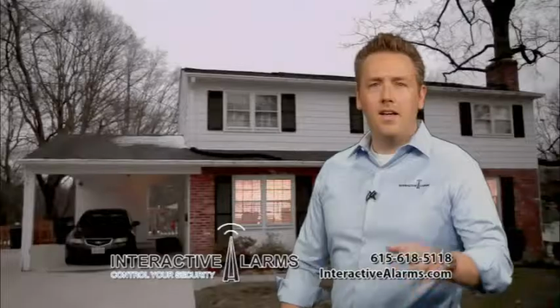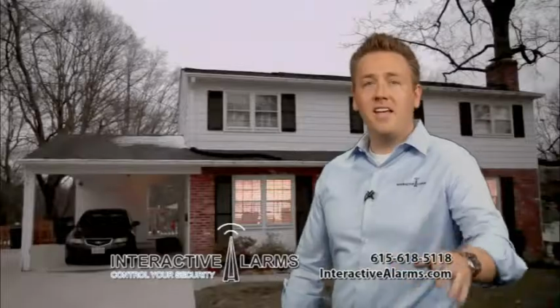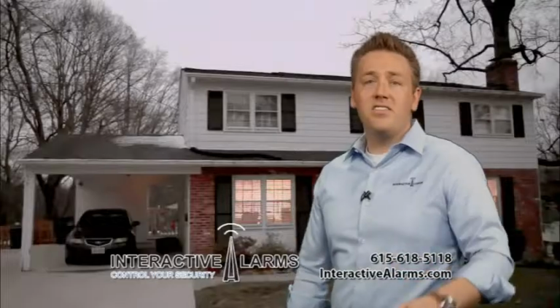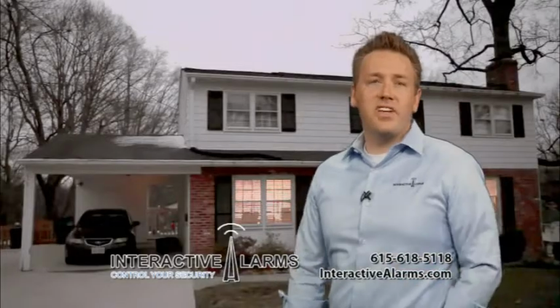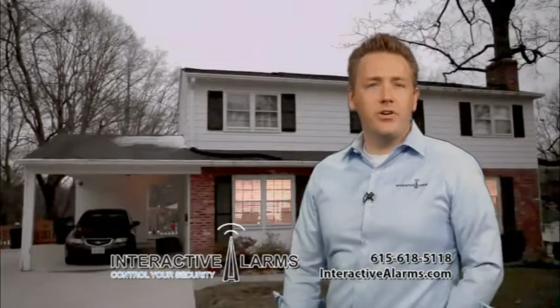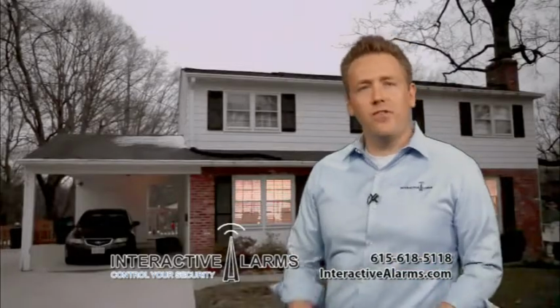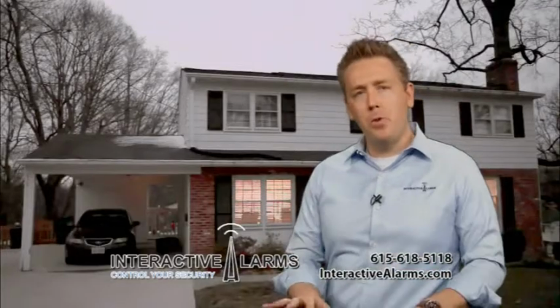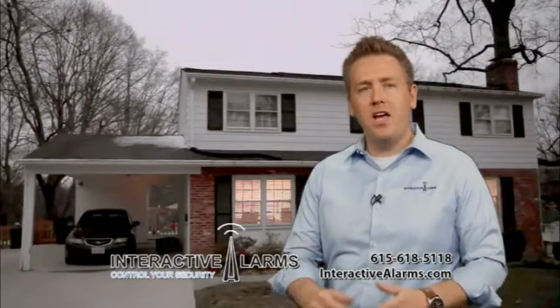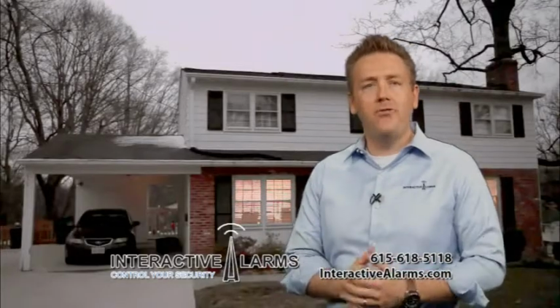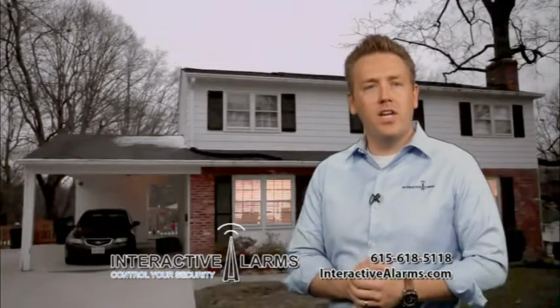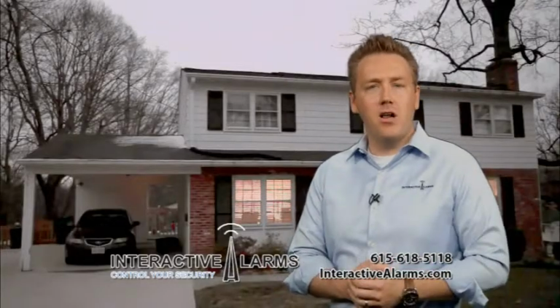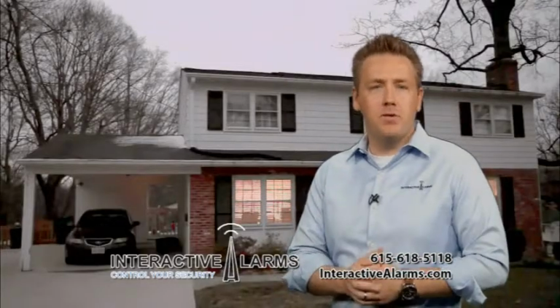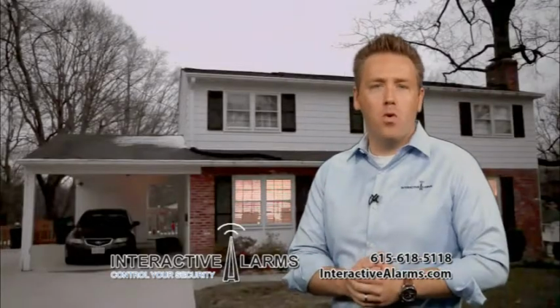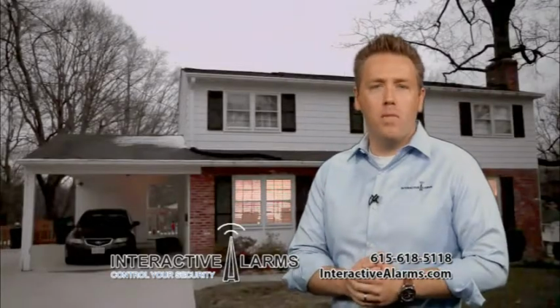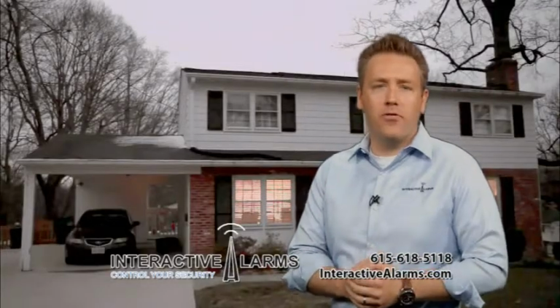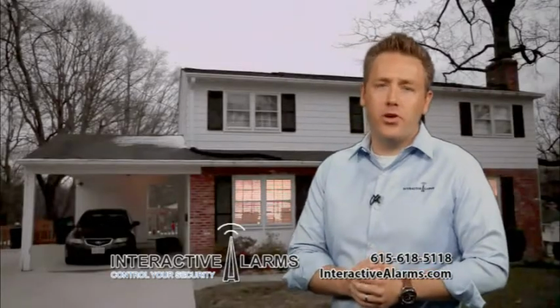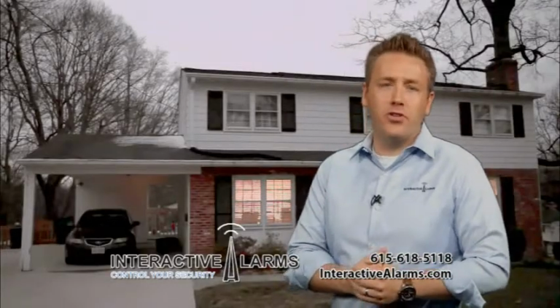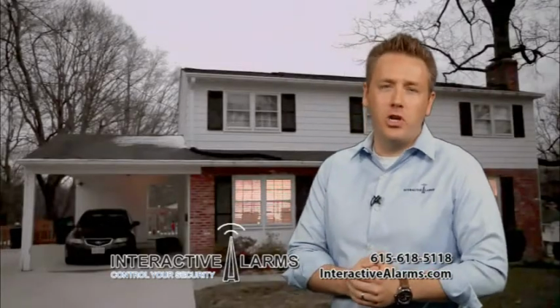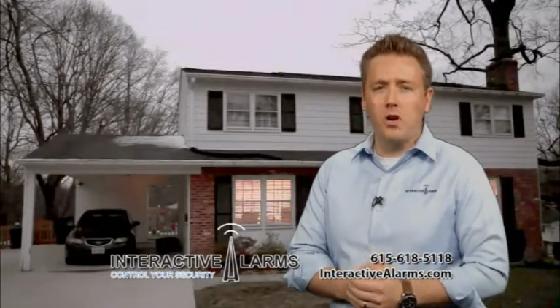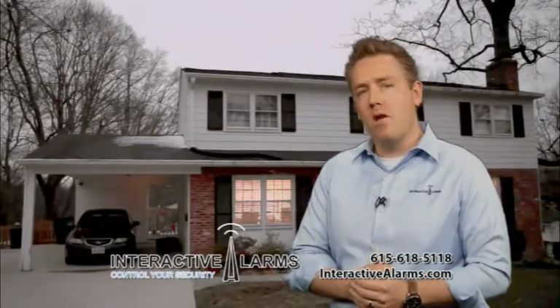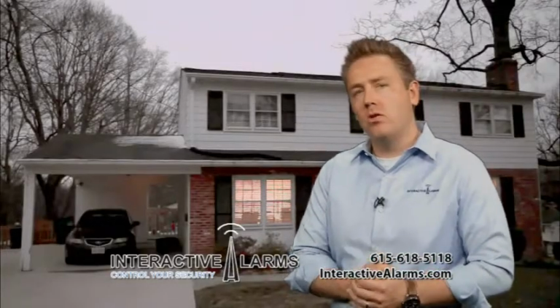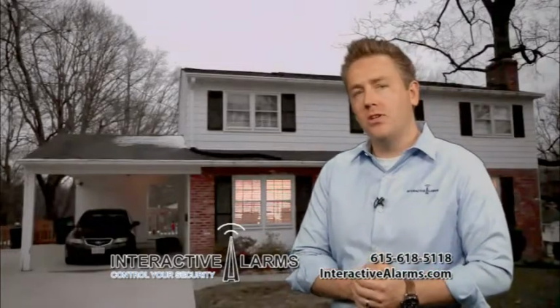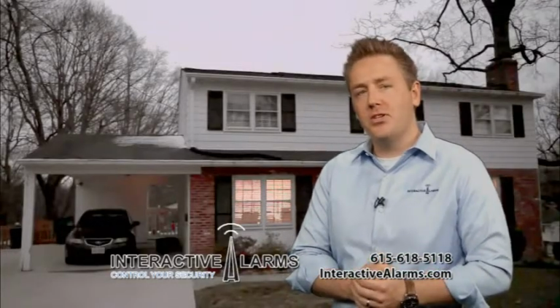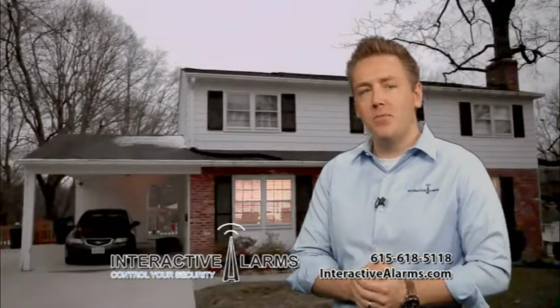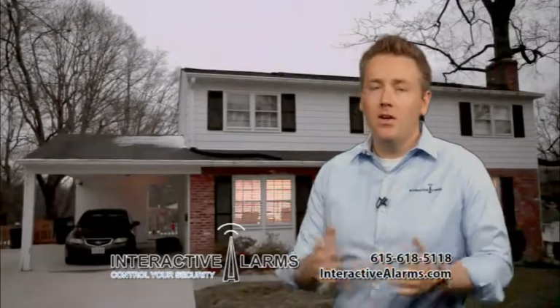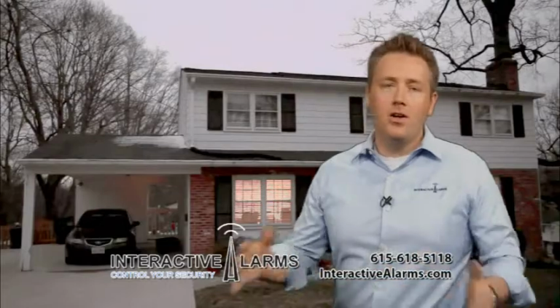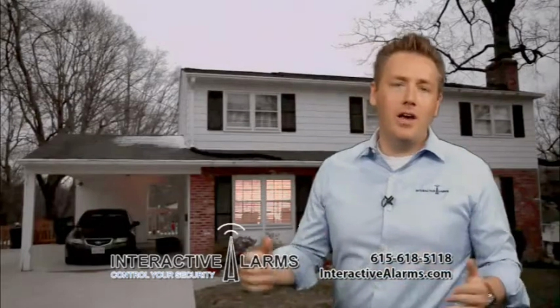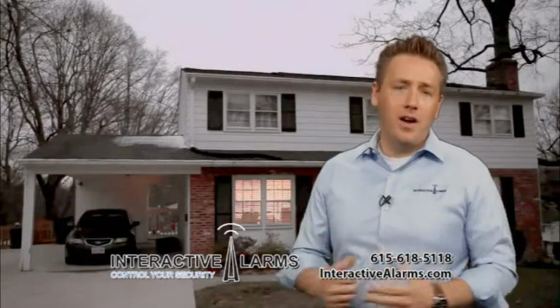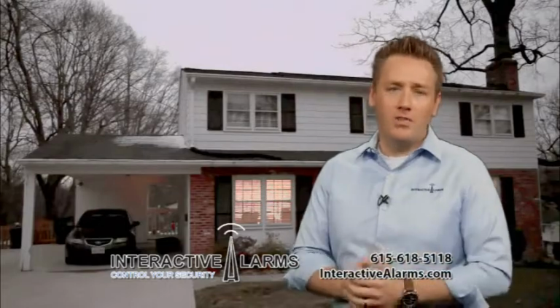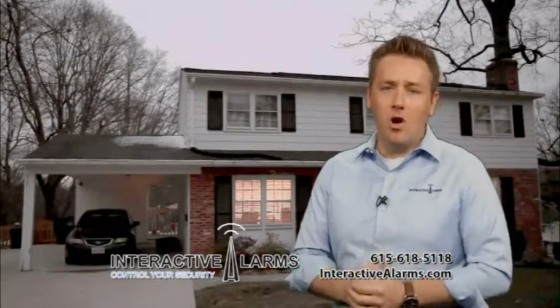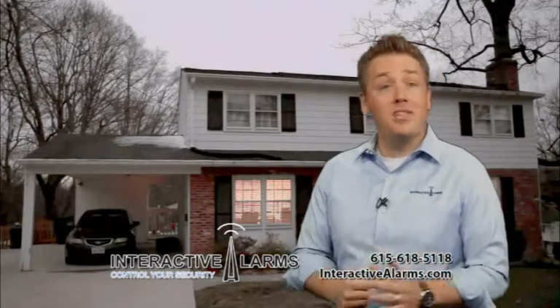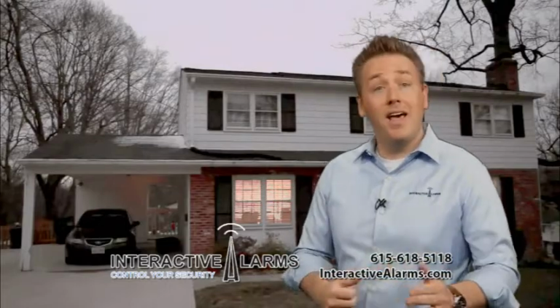Attention seniors, if you're paying $40 or more a month for your security or medical alert system, call Interactive Alarms today.